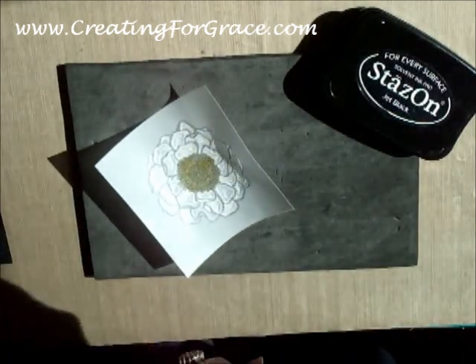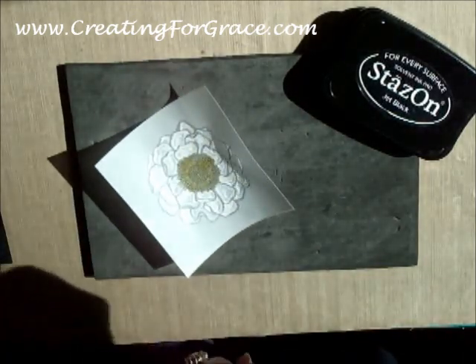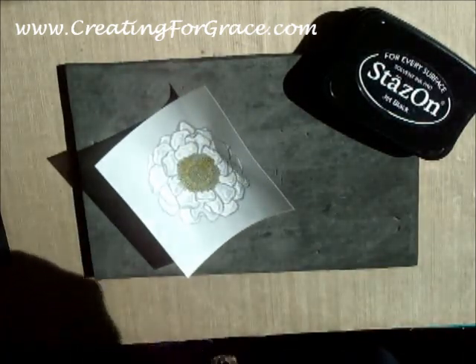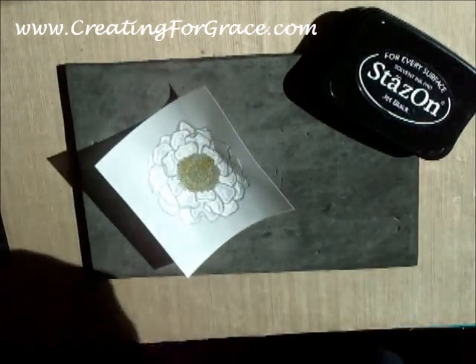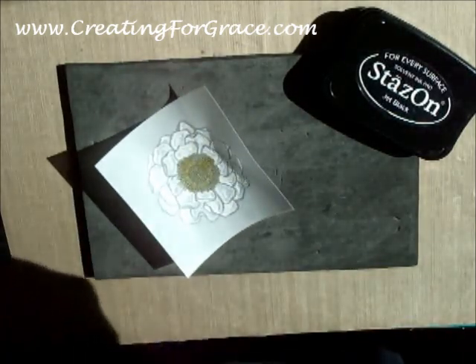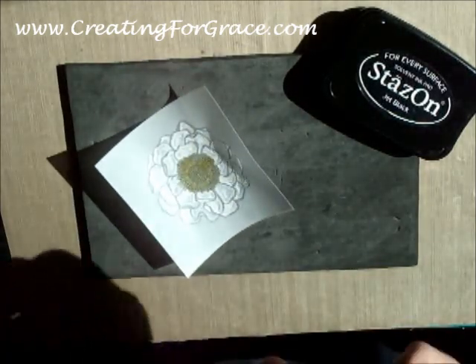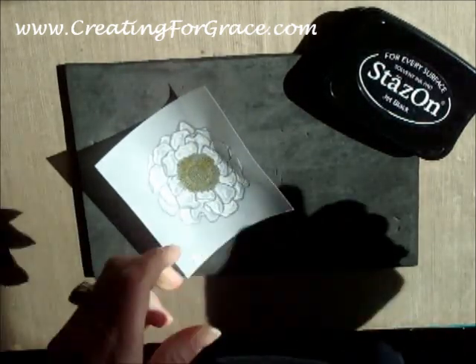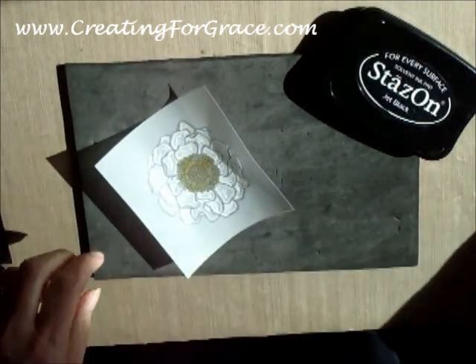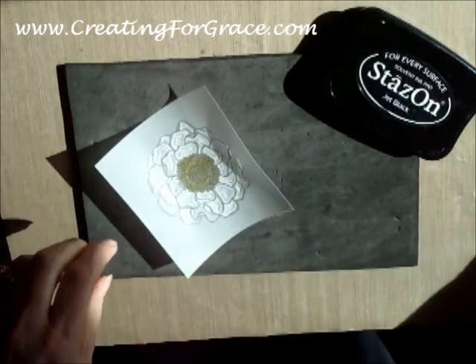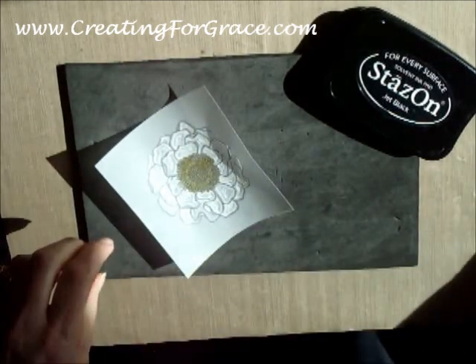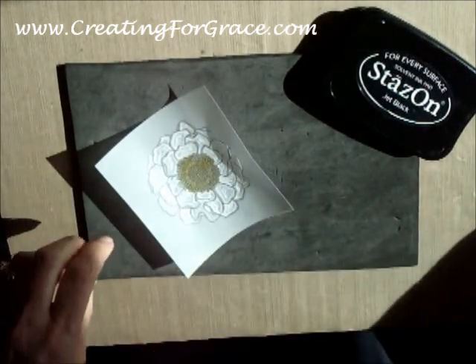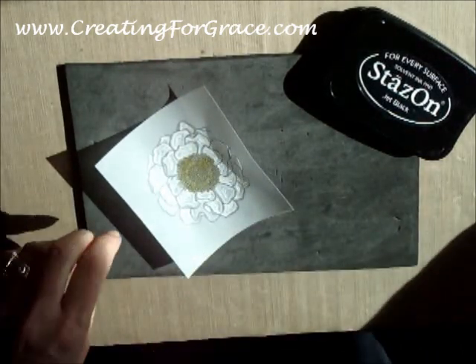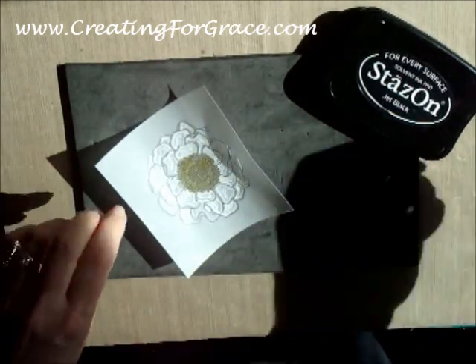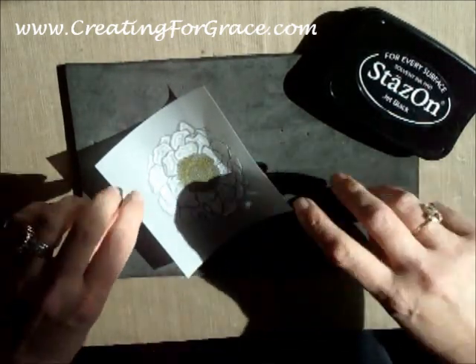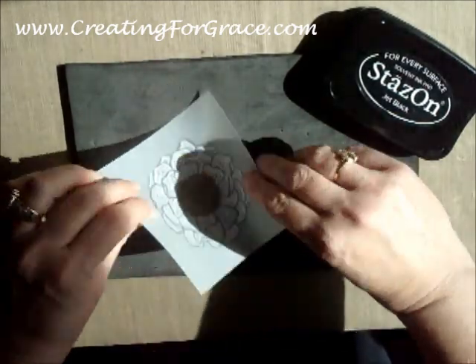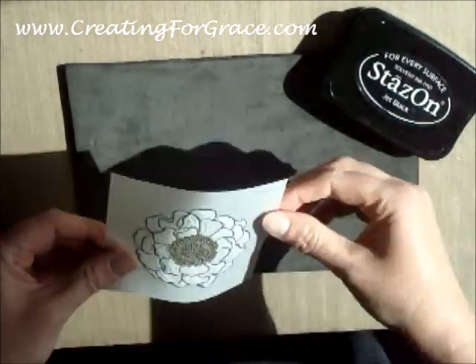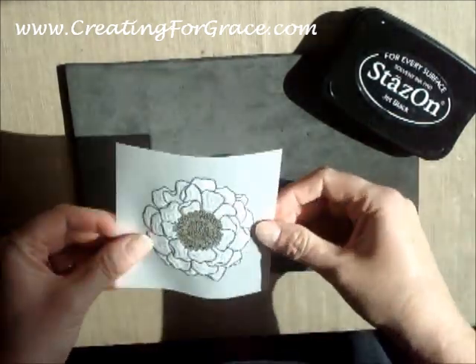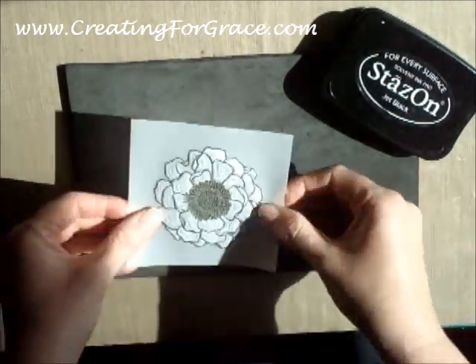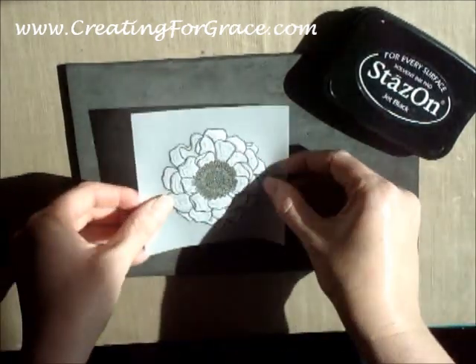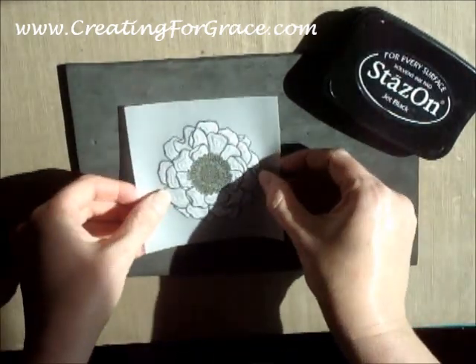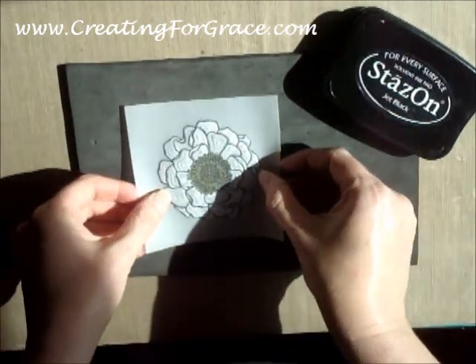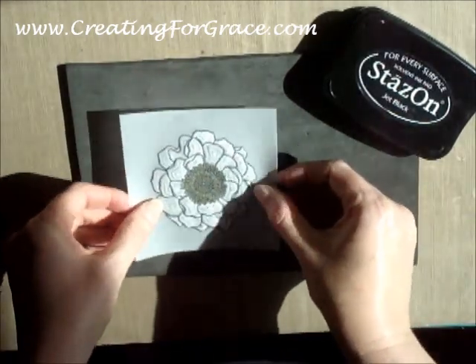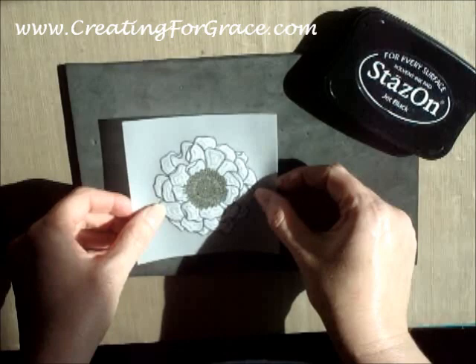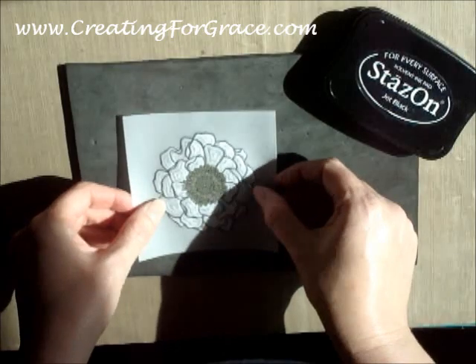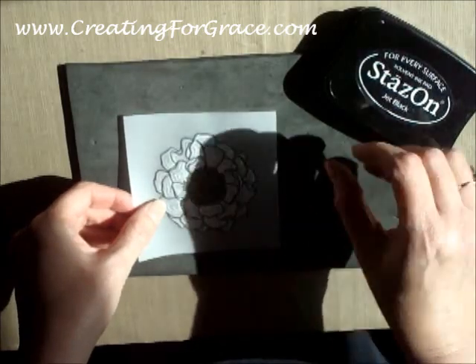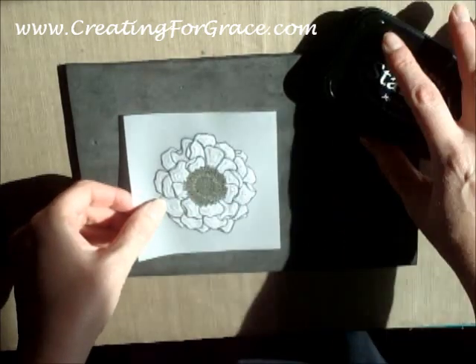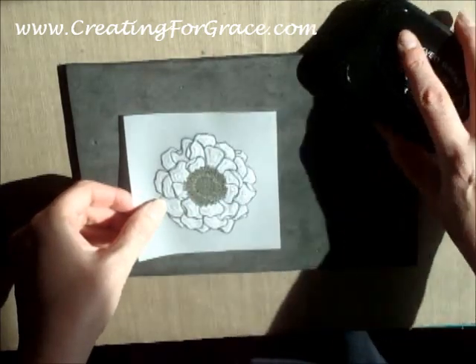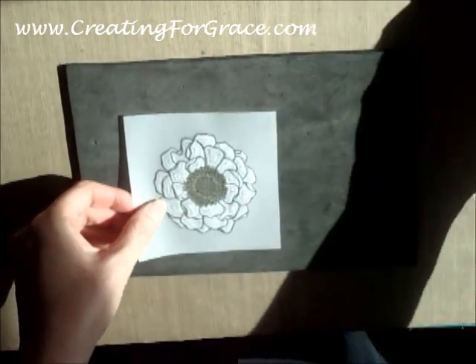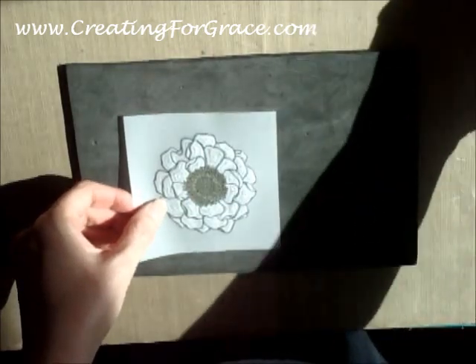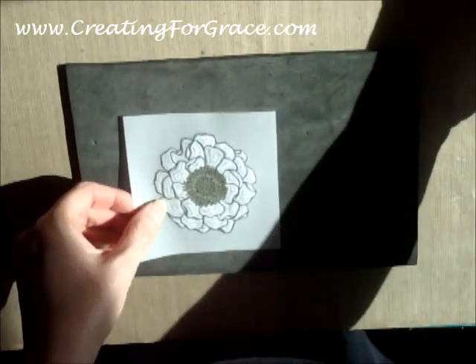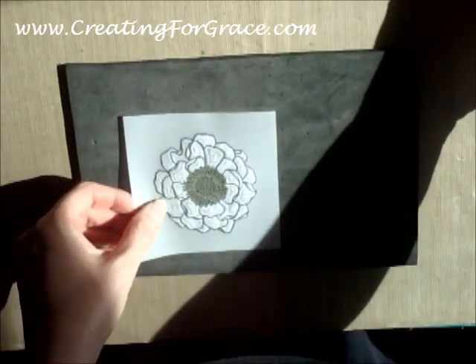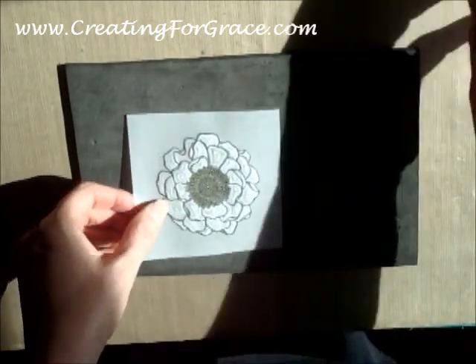None of the stylus work or the coloring has to be perfect. You just want it to show through.